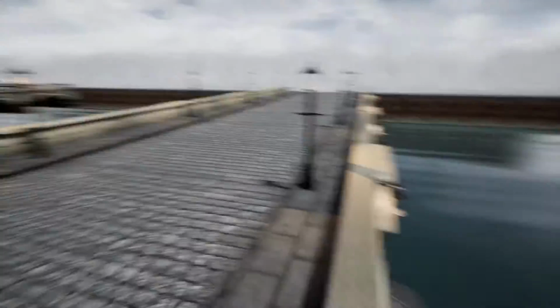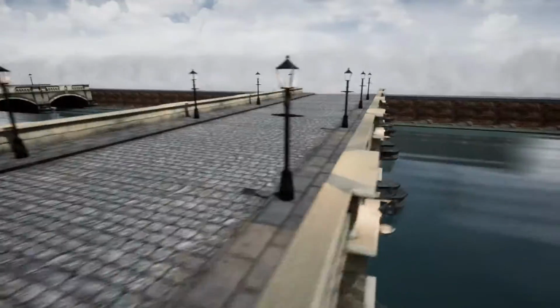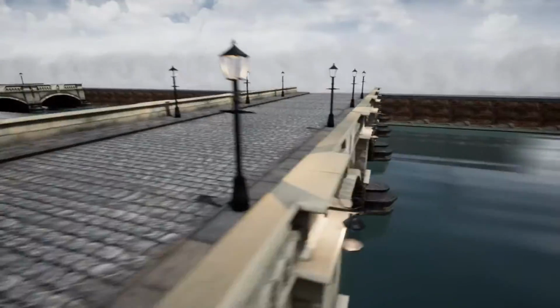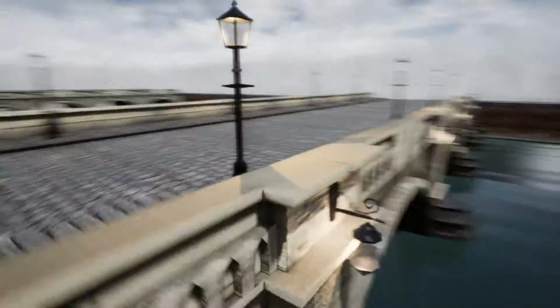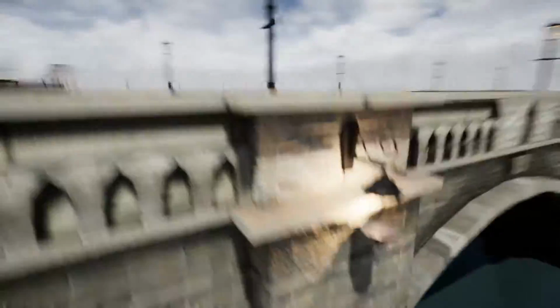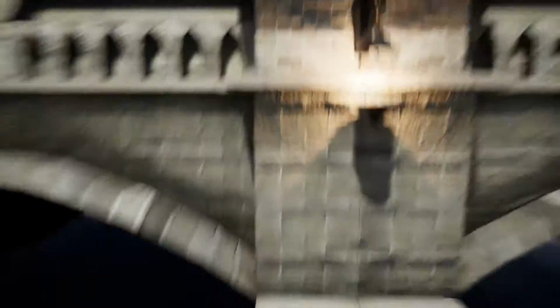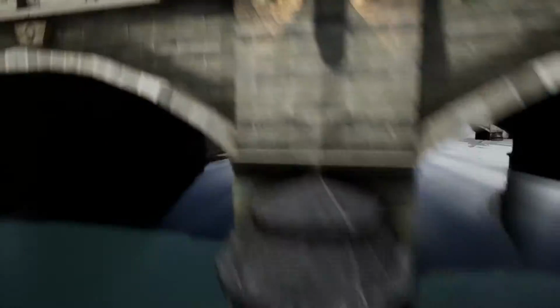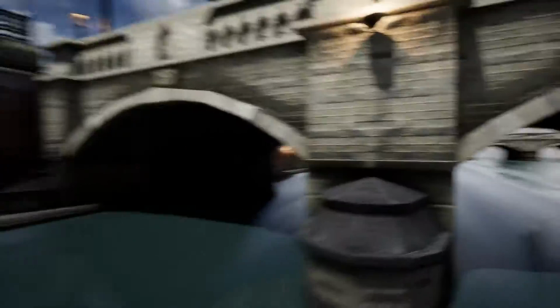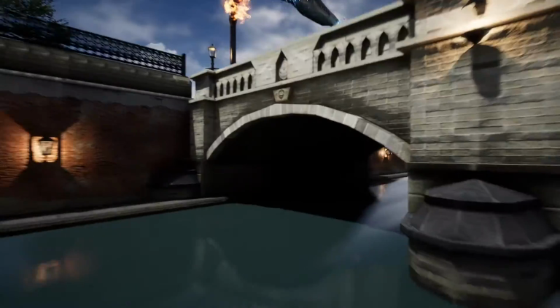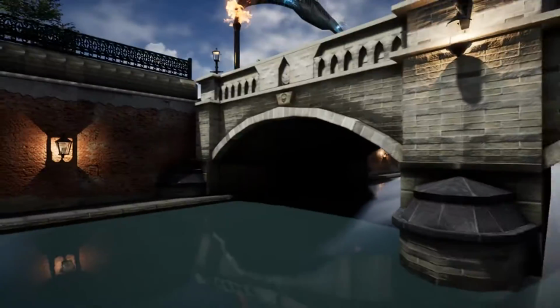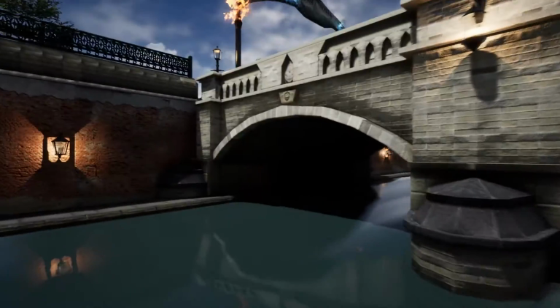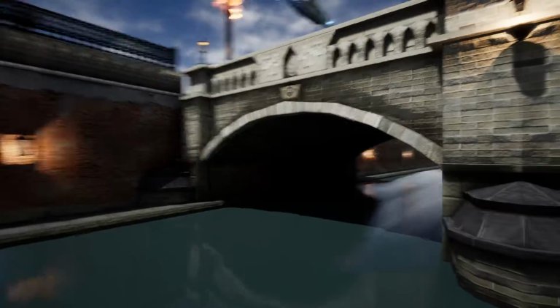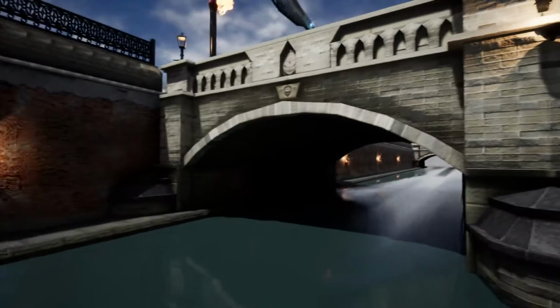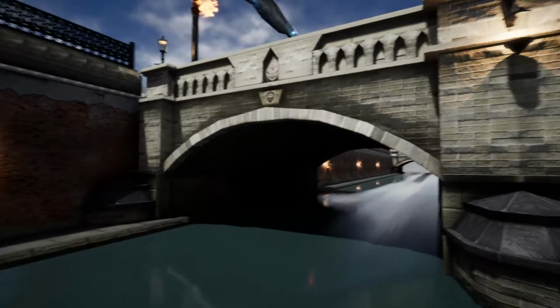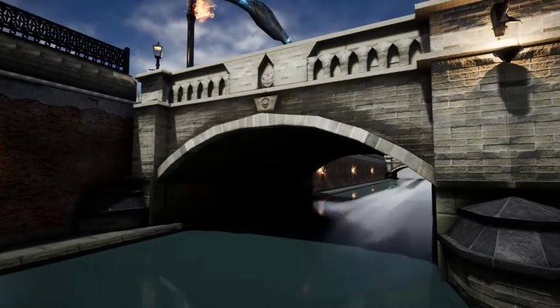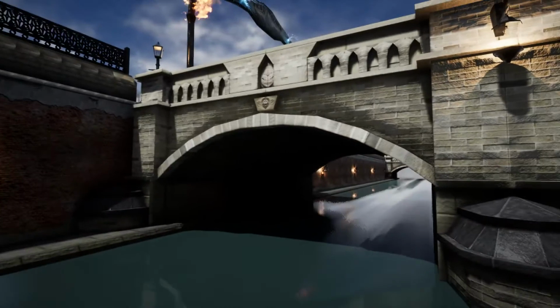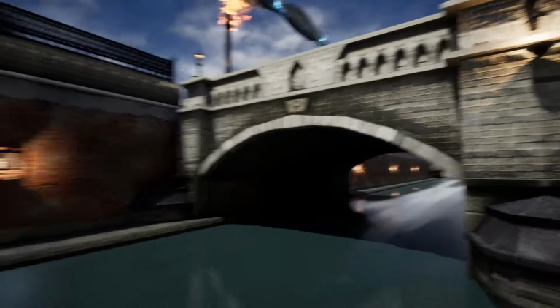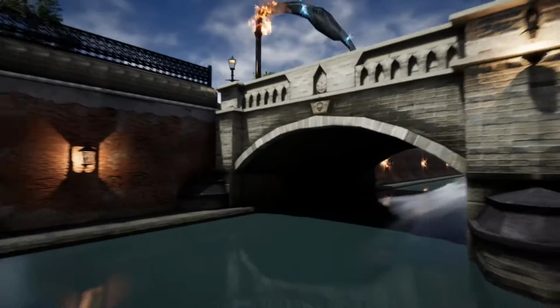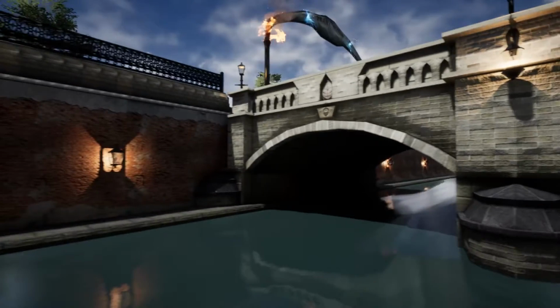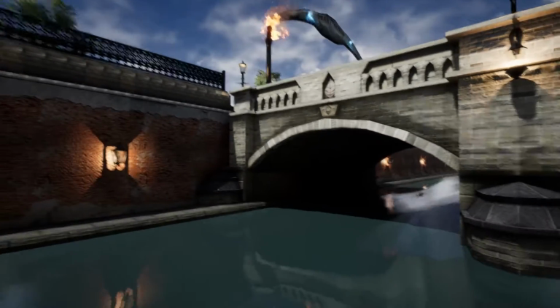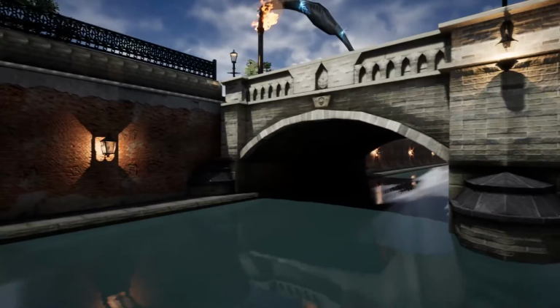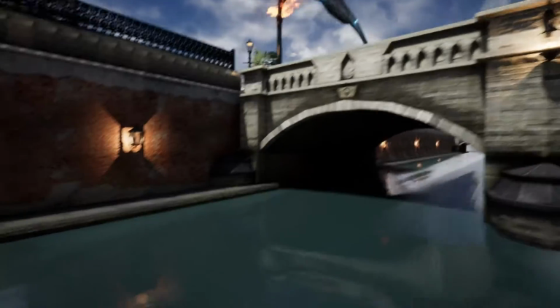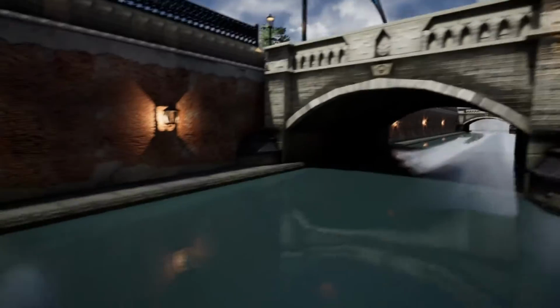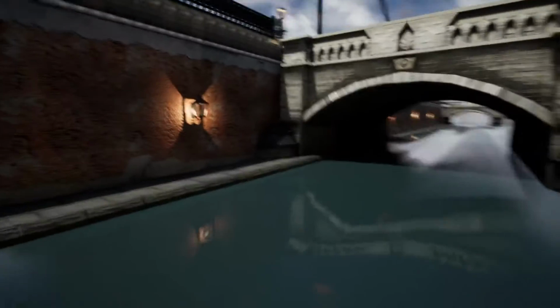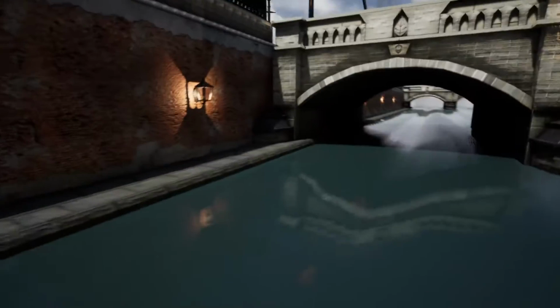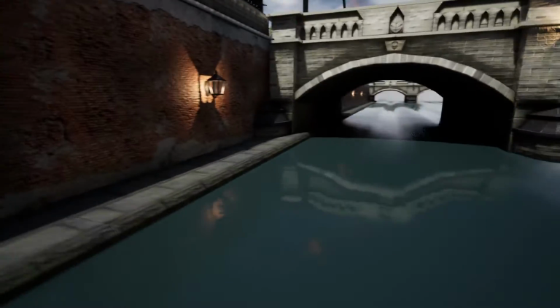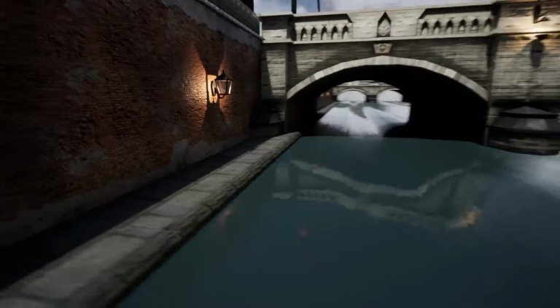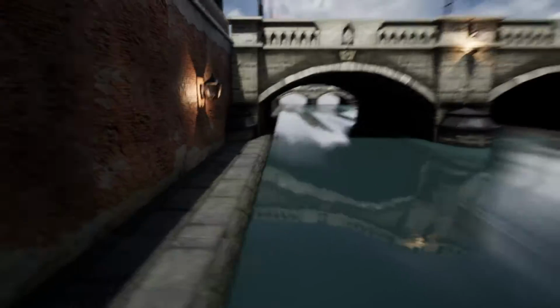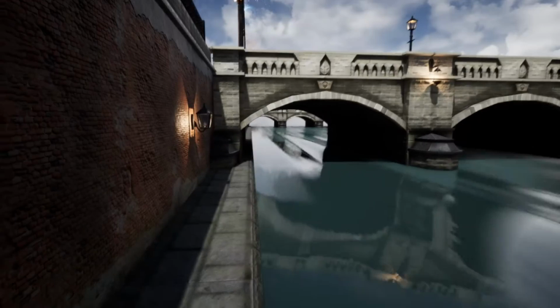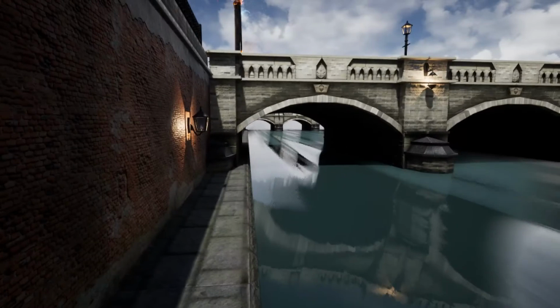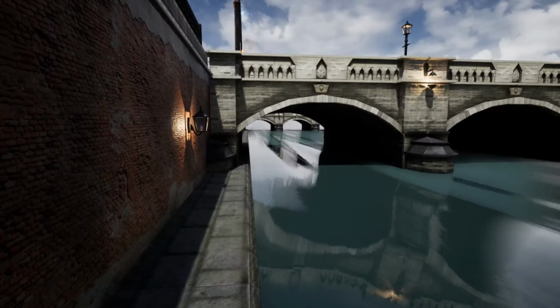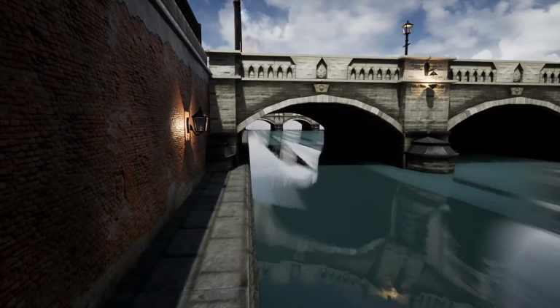I'll jump into the canal and have a closer look. The canal is possibly my favourite part.